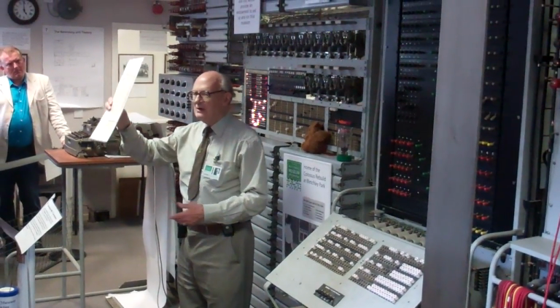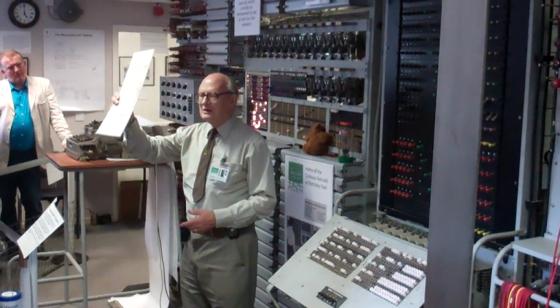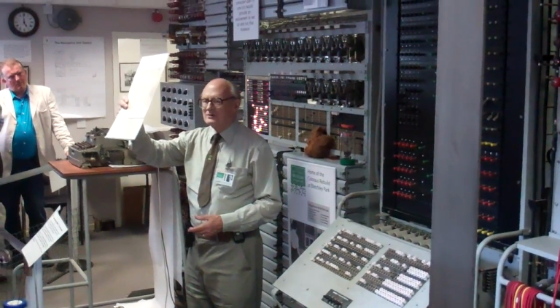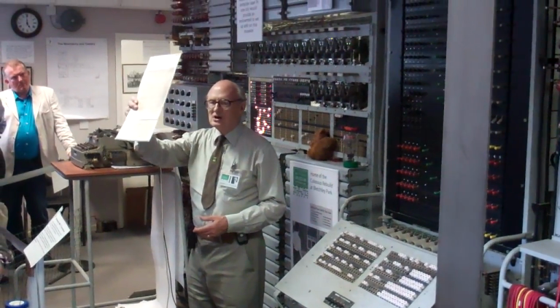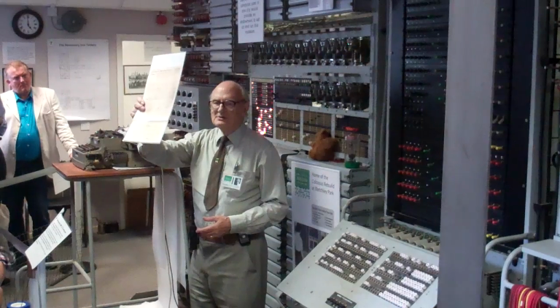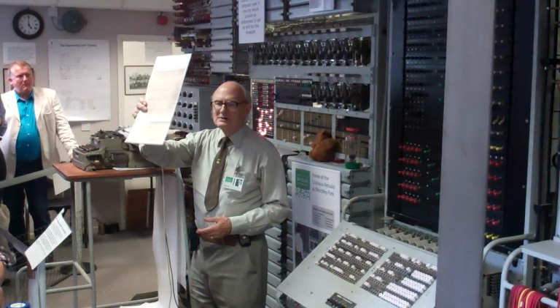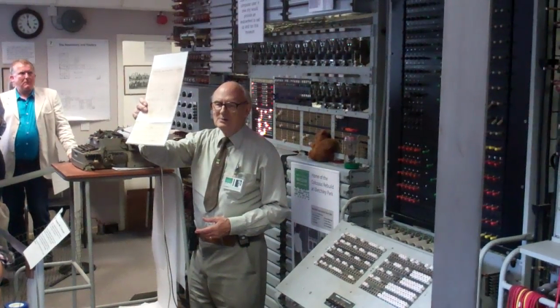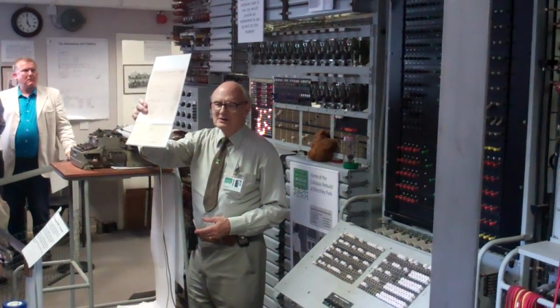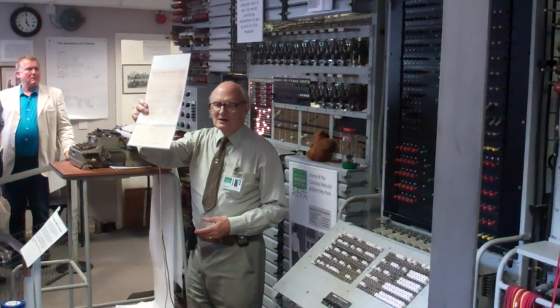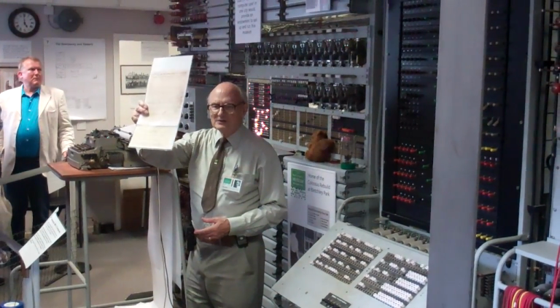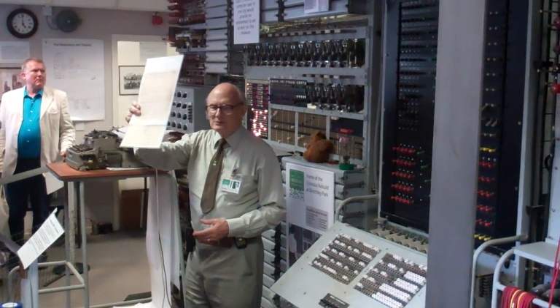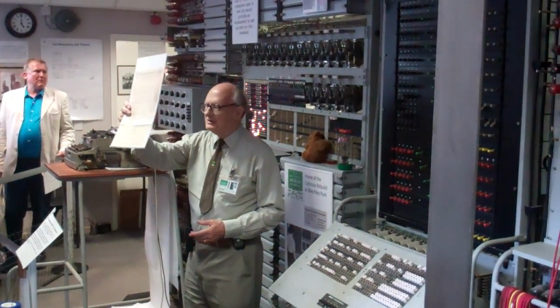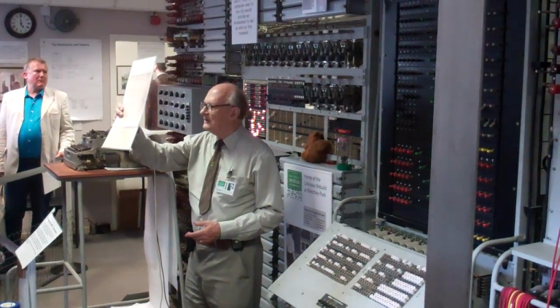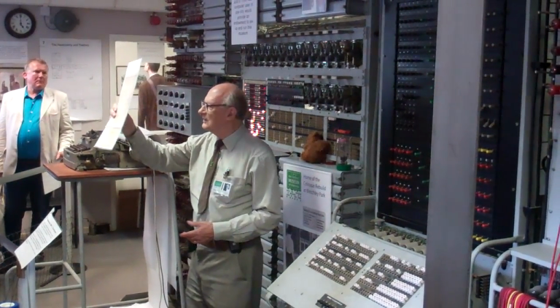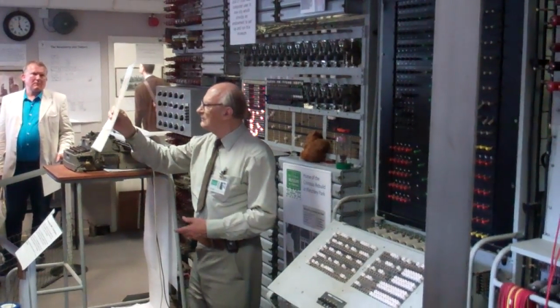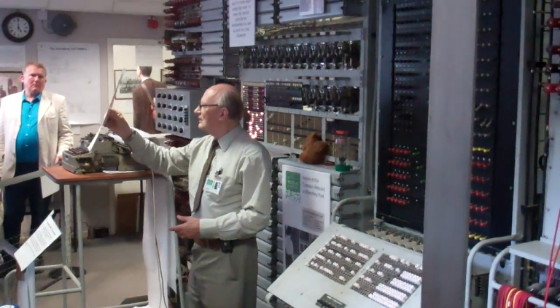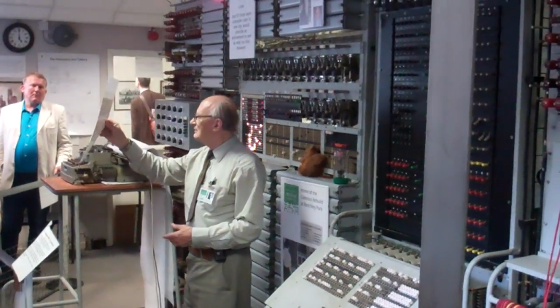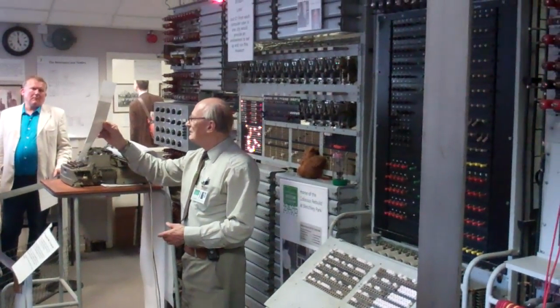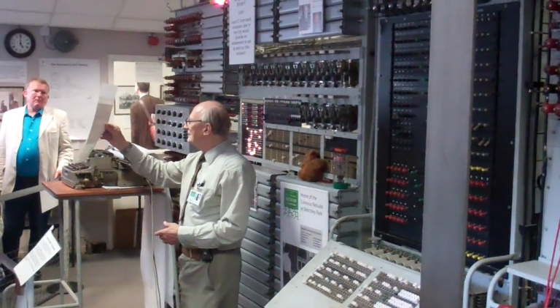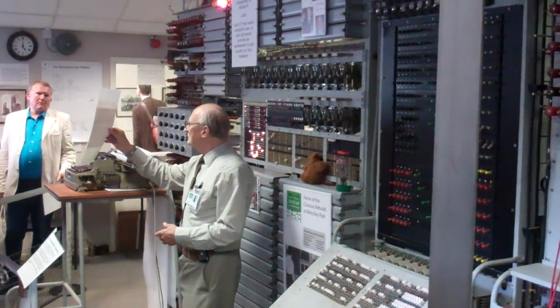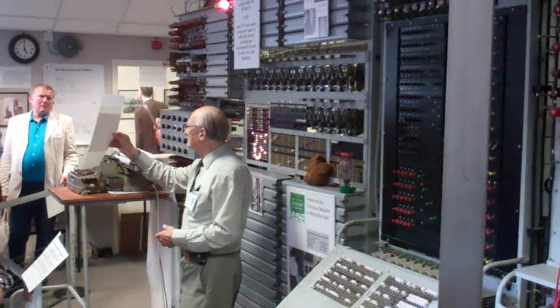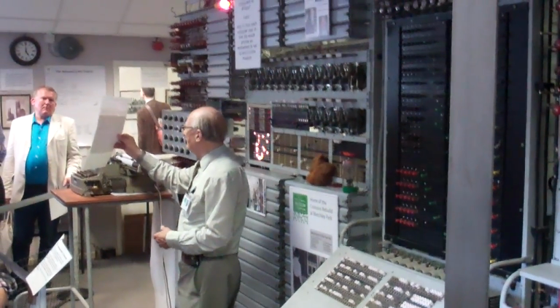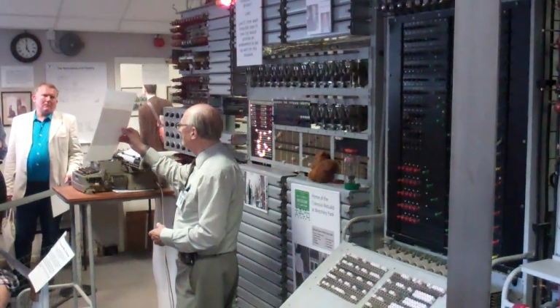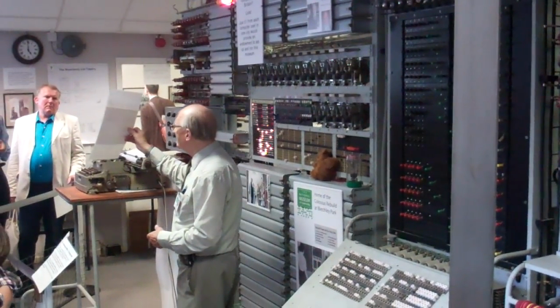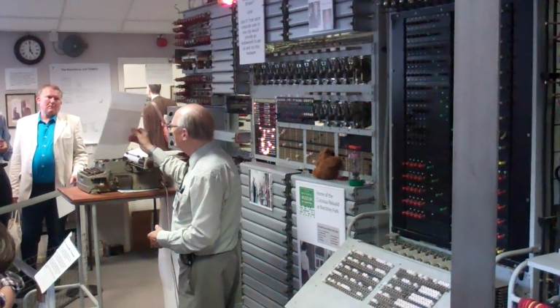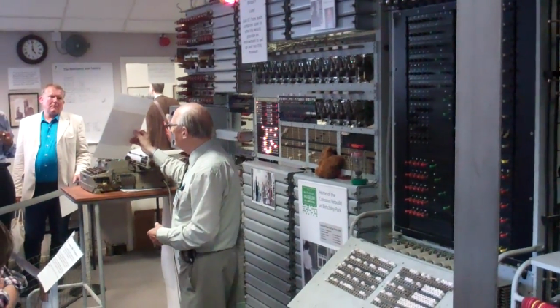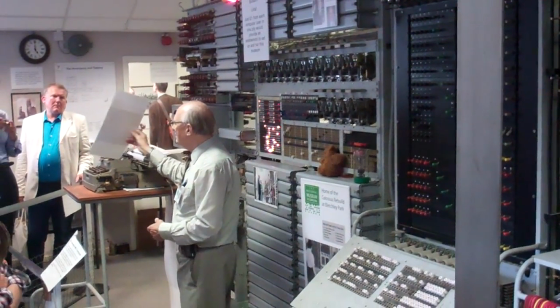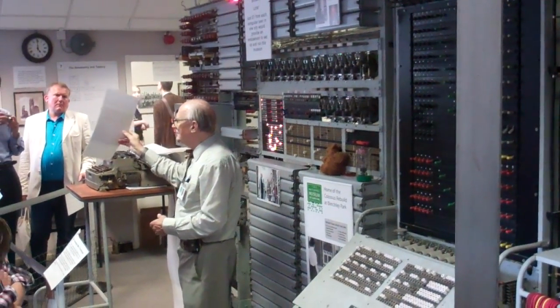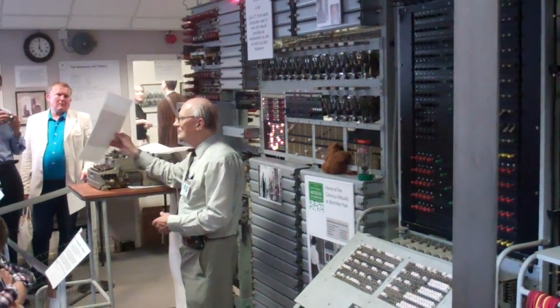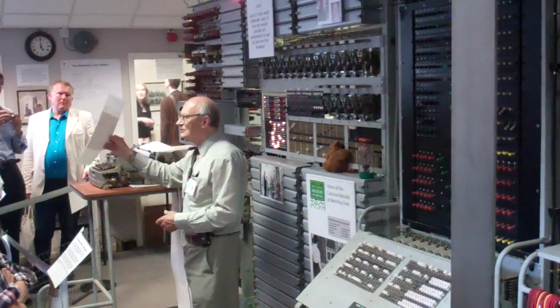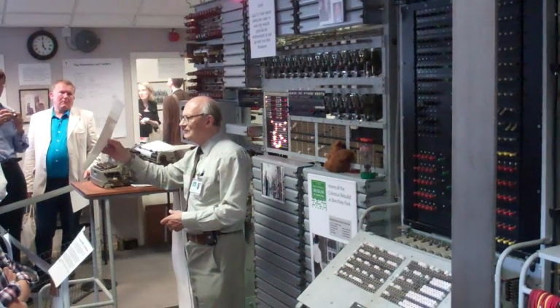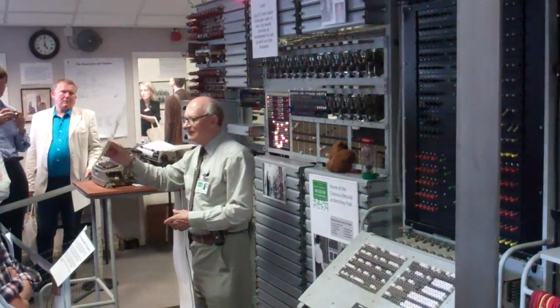Out comes the German teleprinter output, and it opens up alongside the counting machine — the German text, printed out.